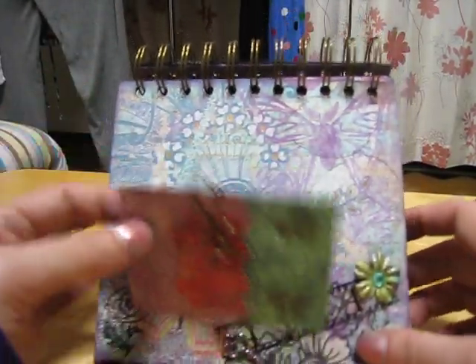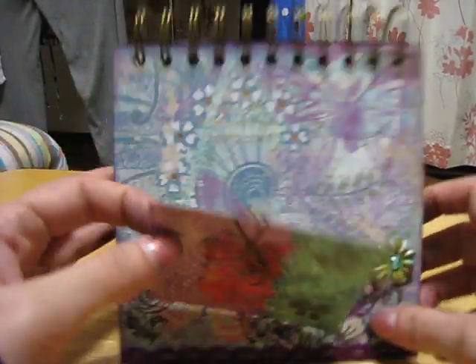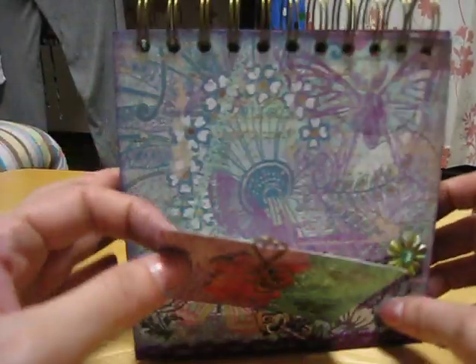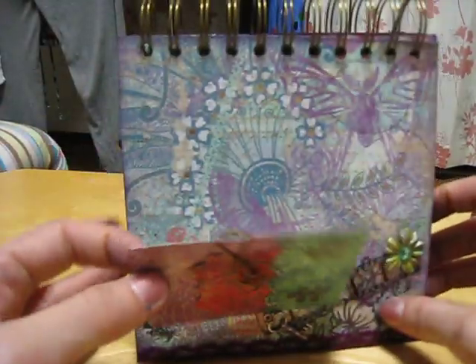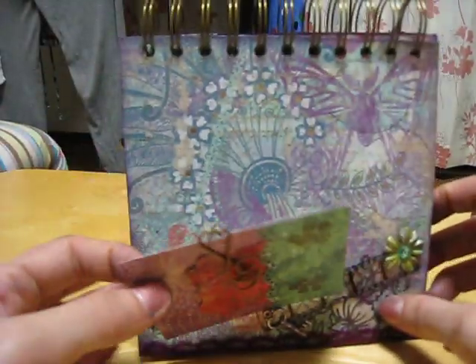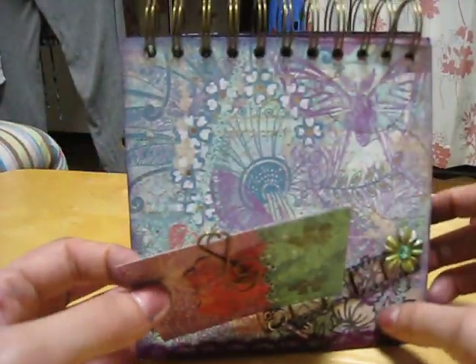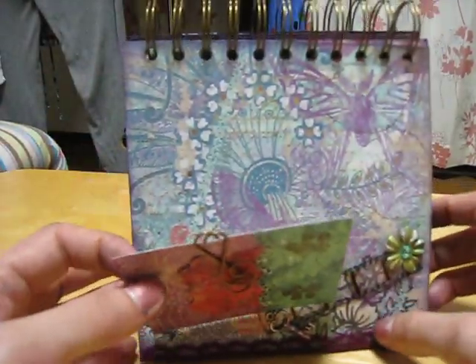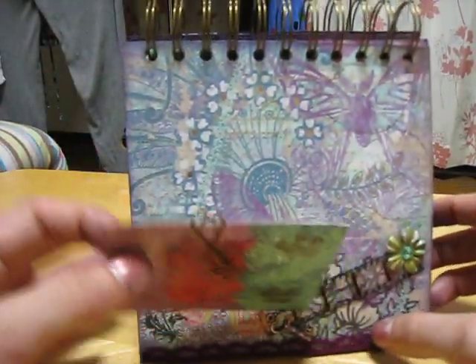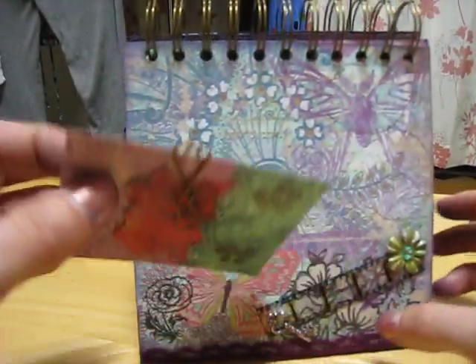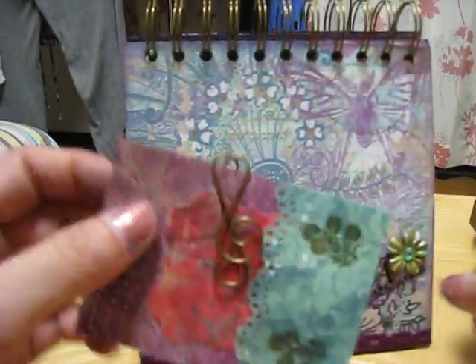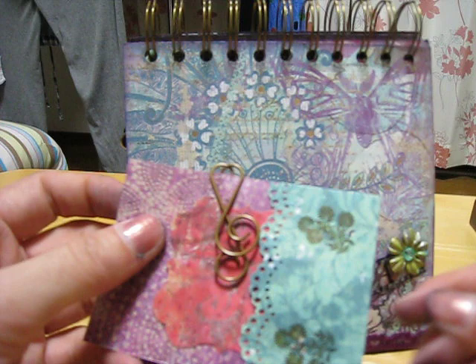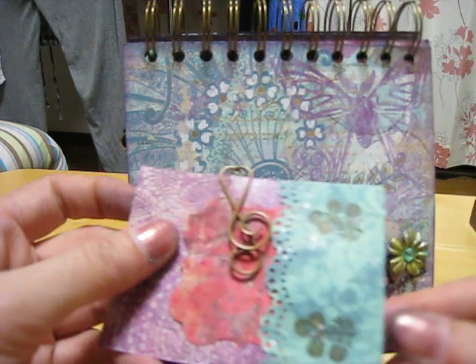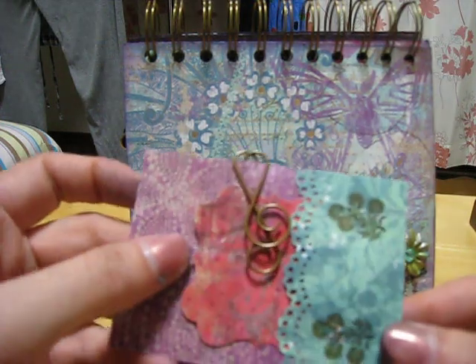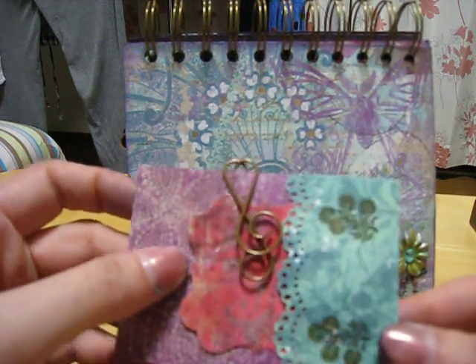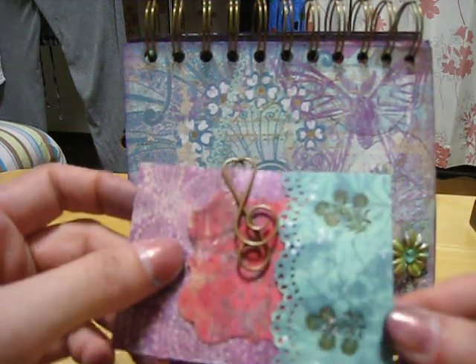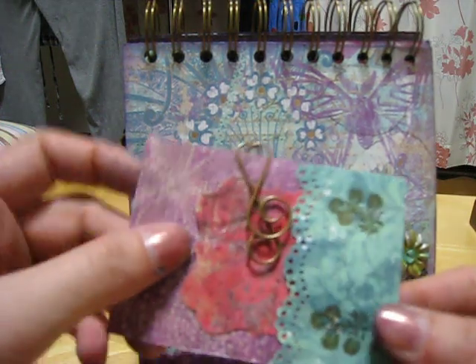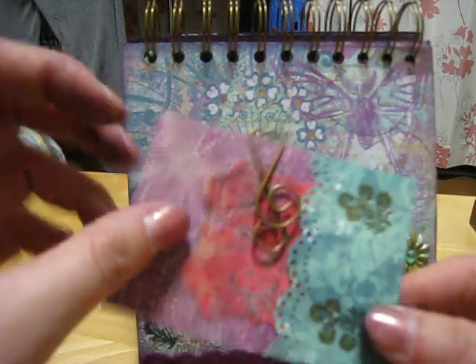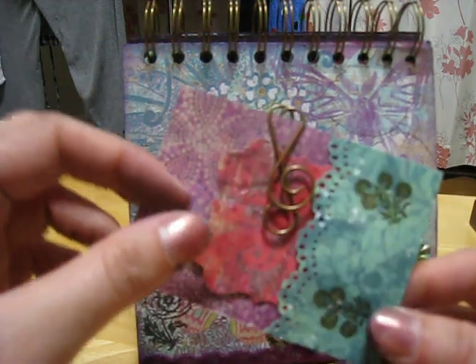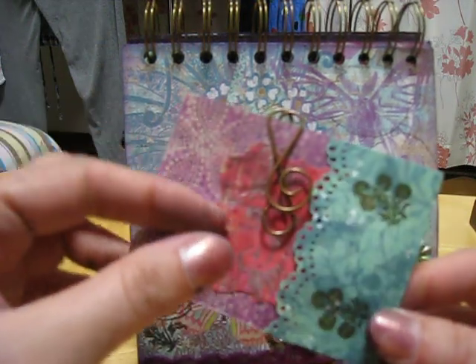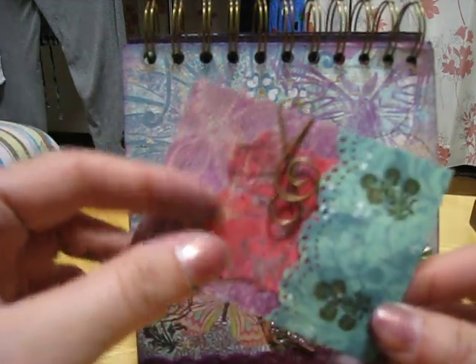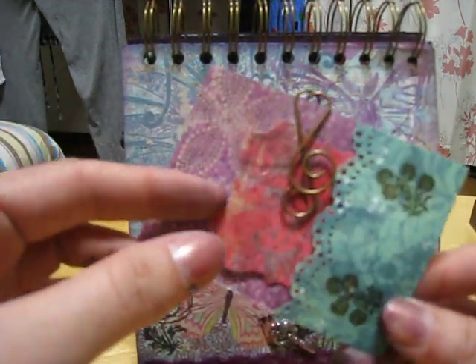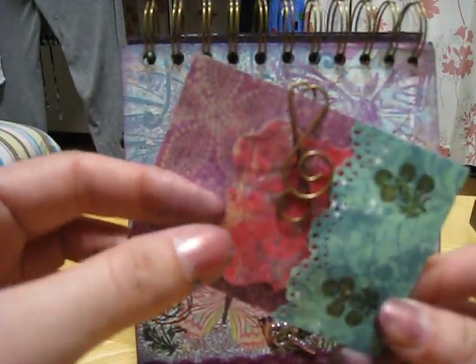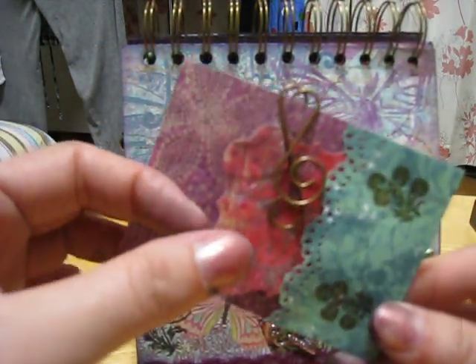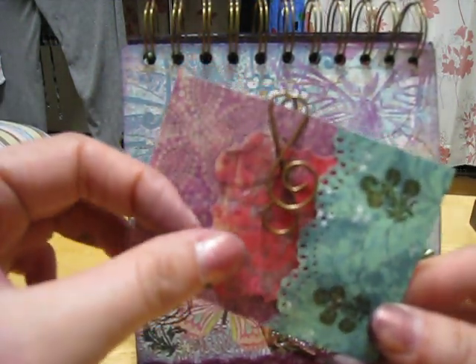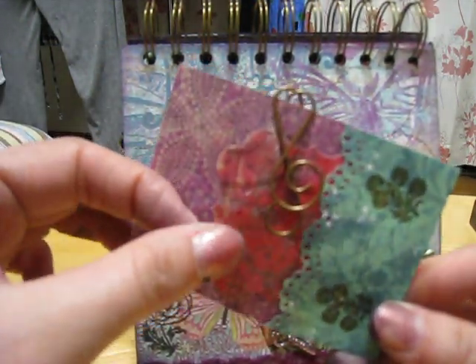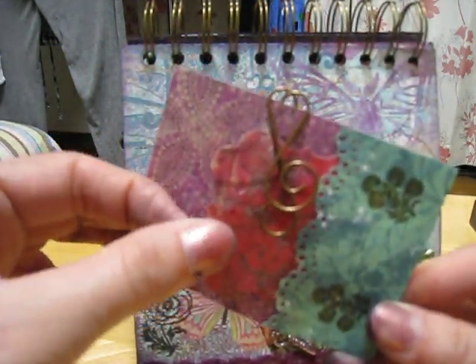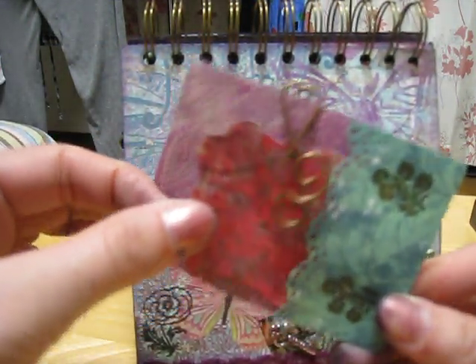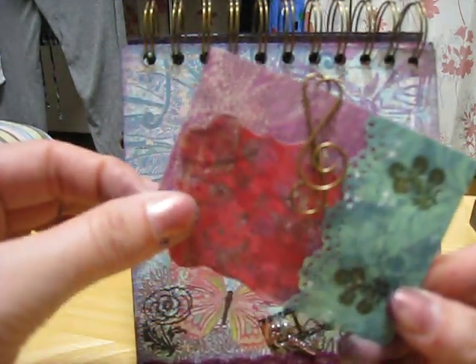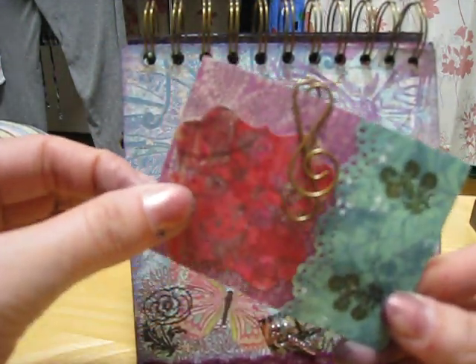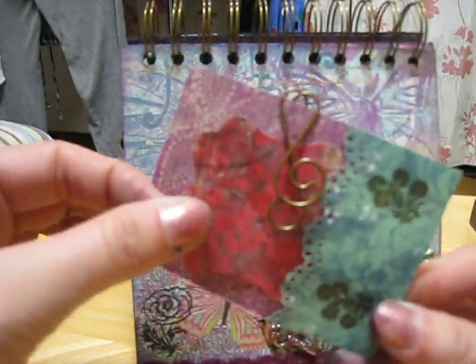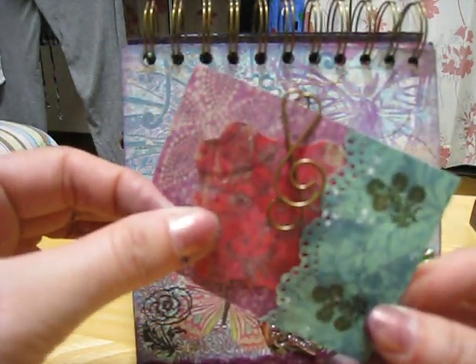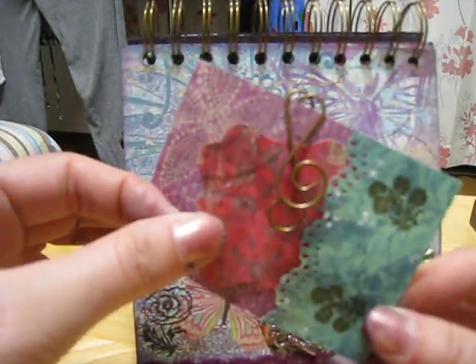I did the eggplant on this with my alcohol inks, and I had a leftover piece of border and I used it here, so there's a little pocket.